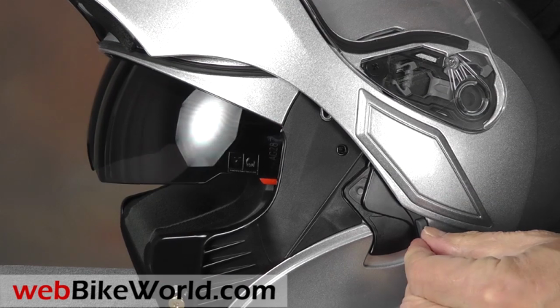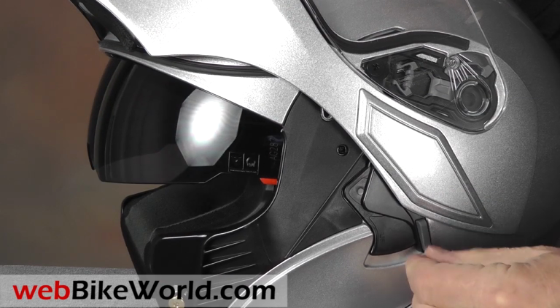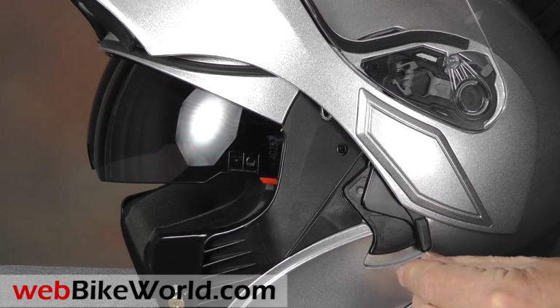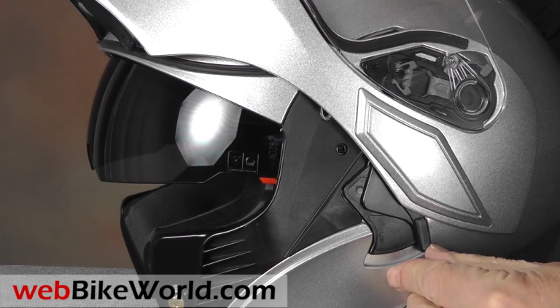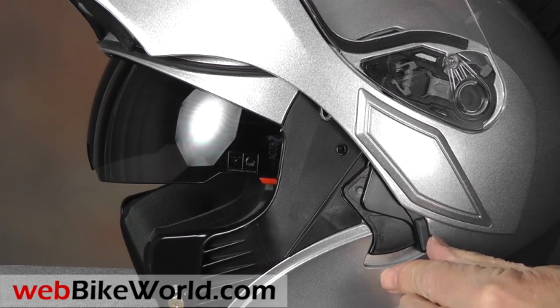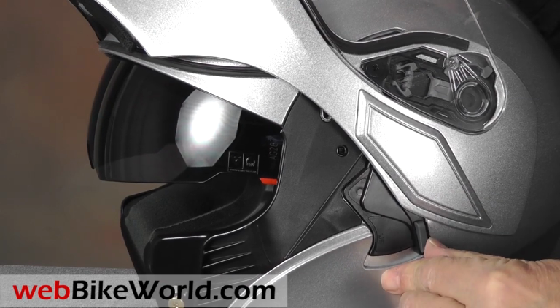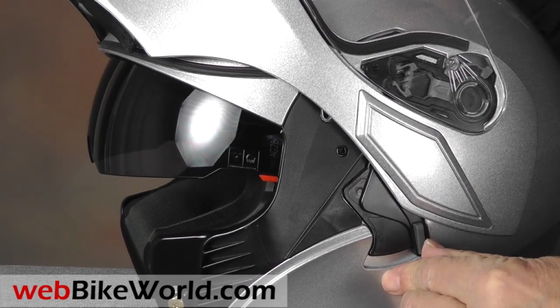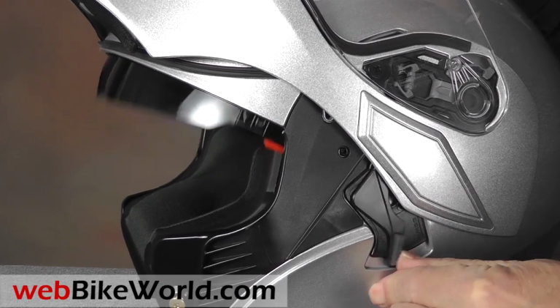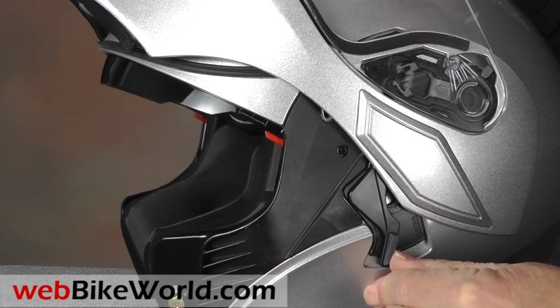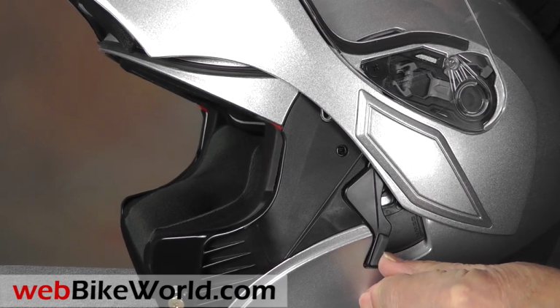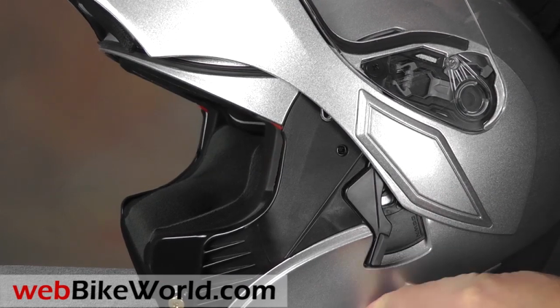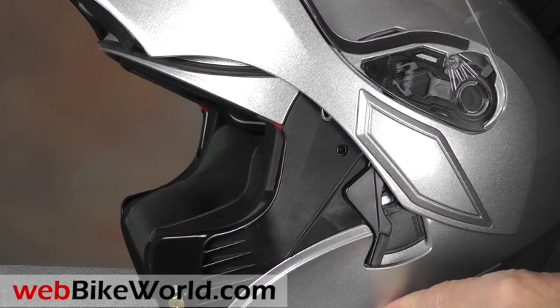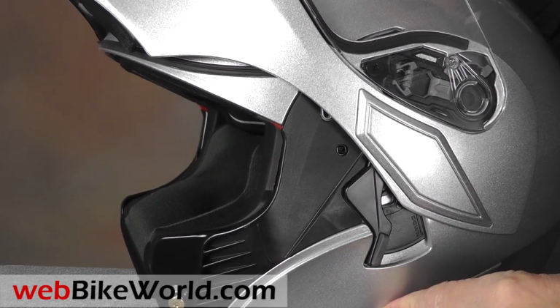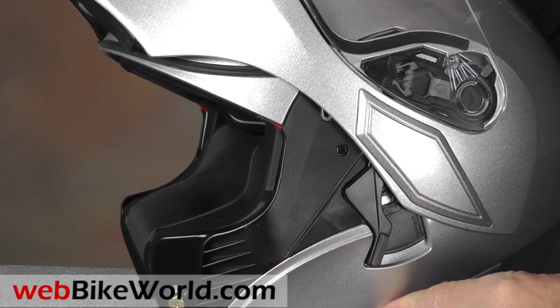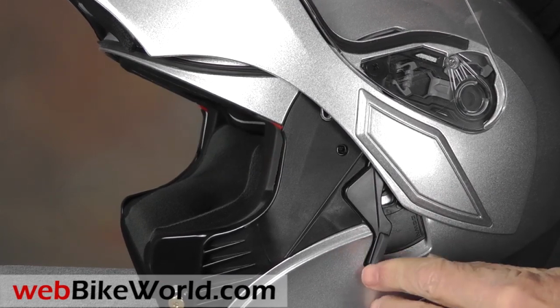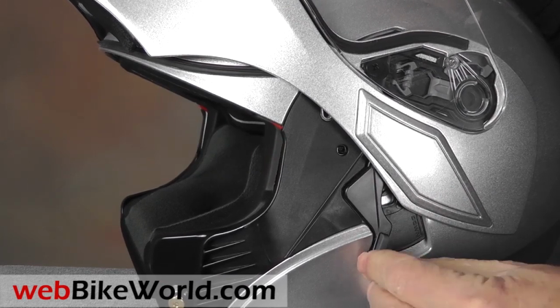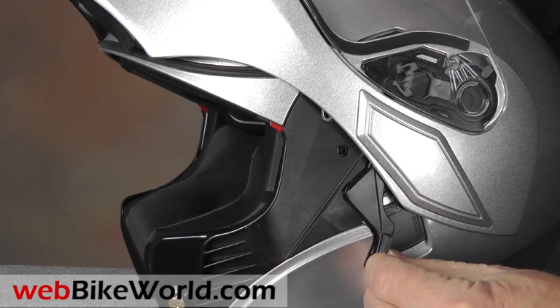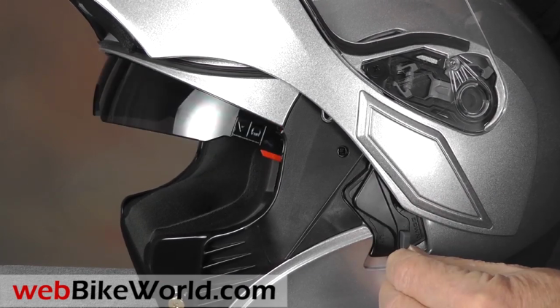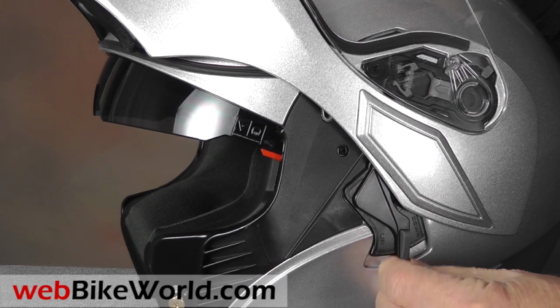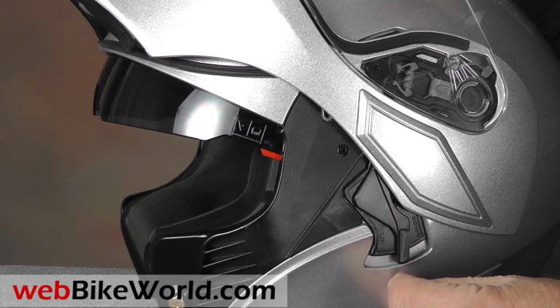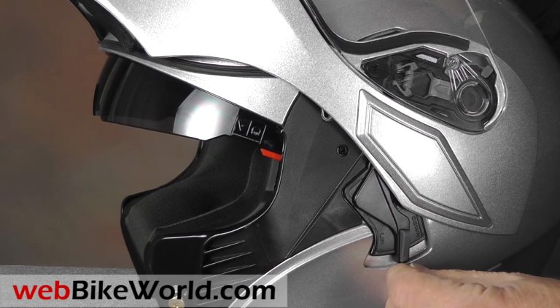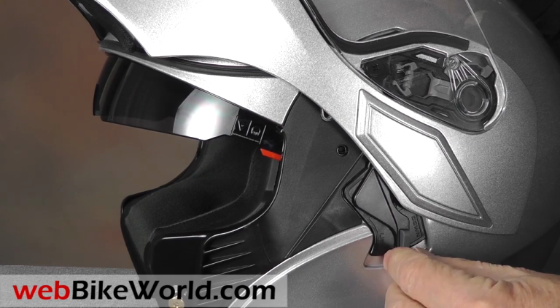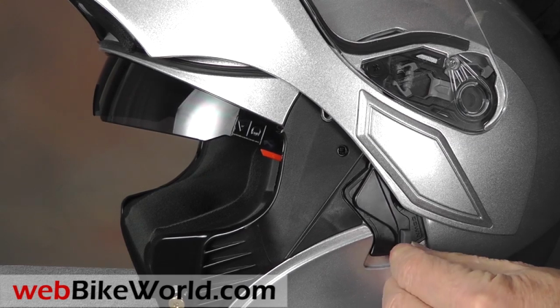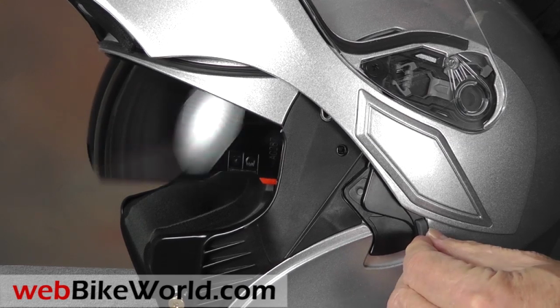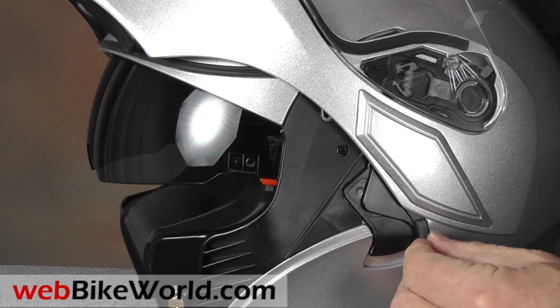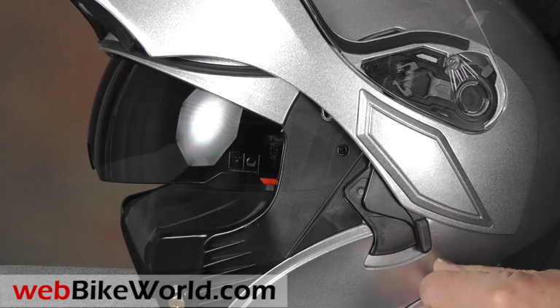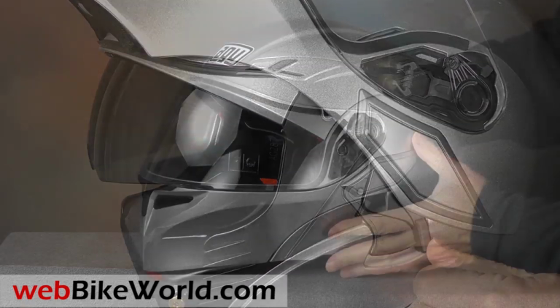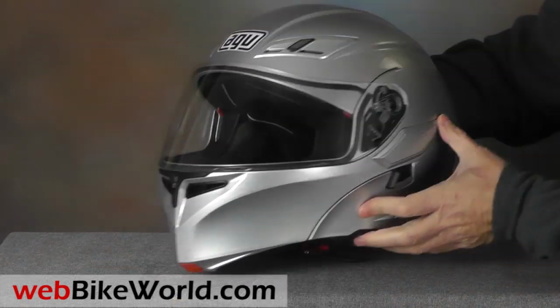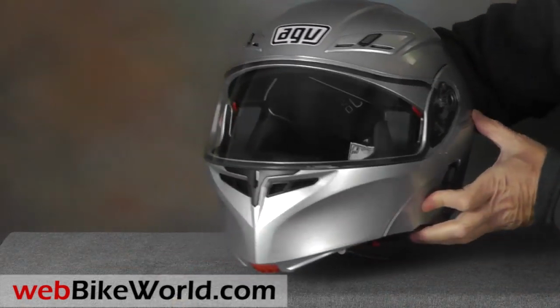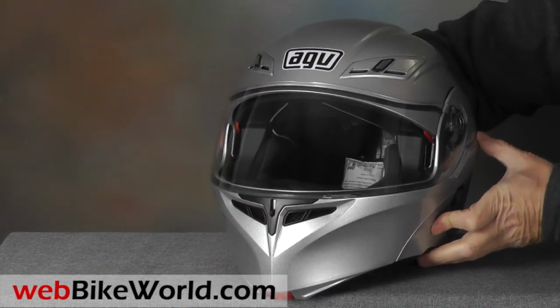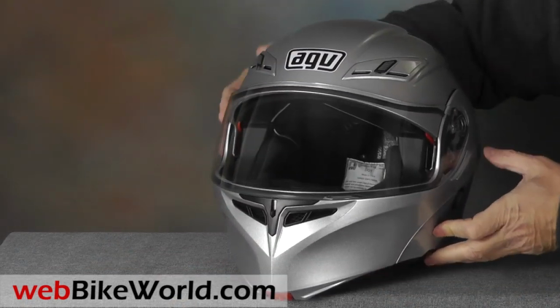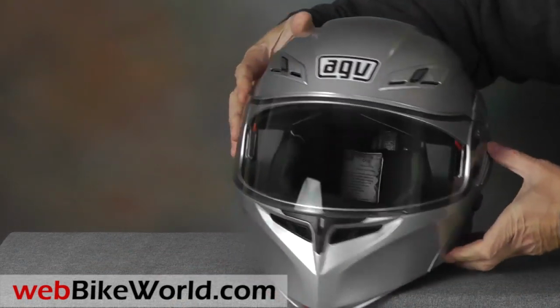An internal sun visor works well. It operates via a friction lever on the left-hand side and can be stopped in any position, which is a plus.